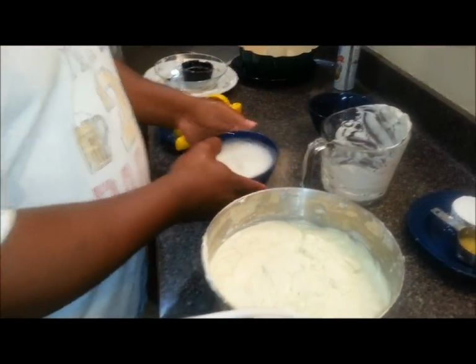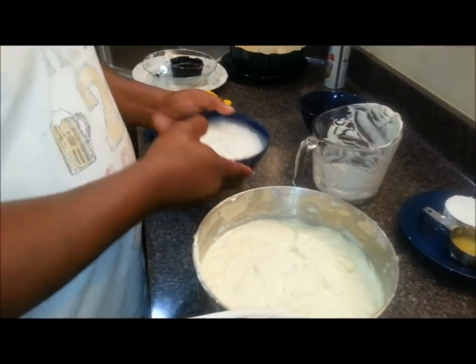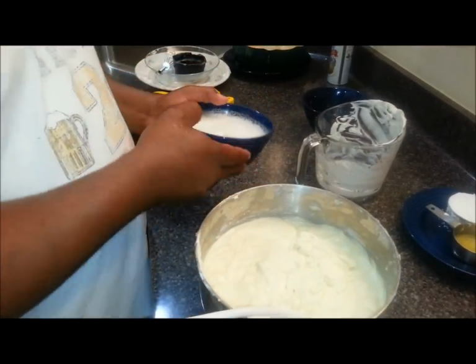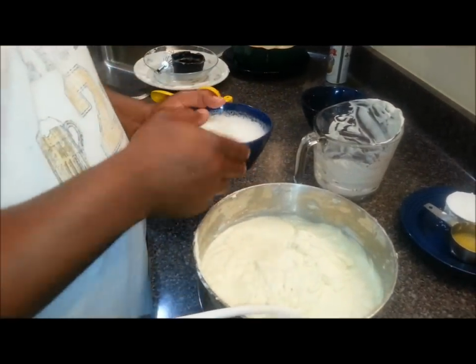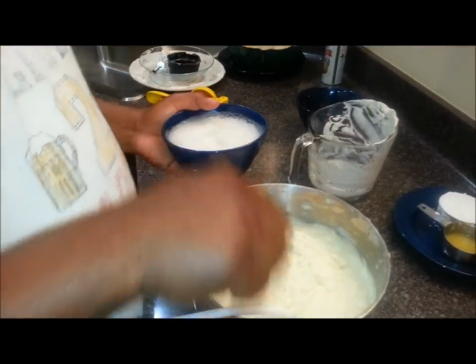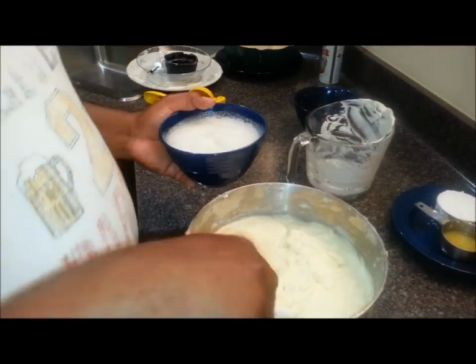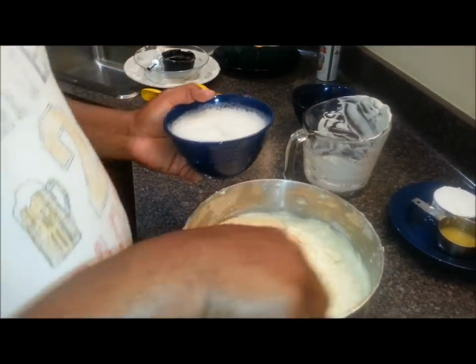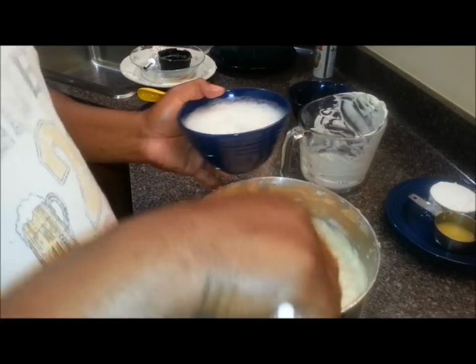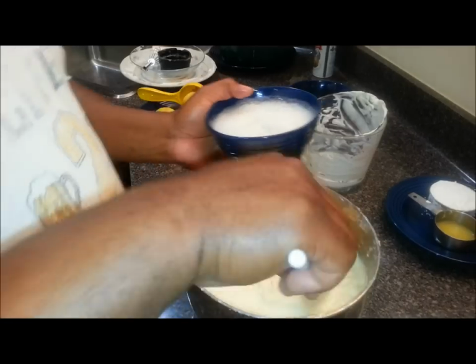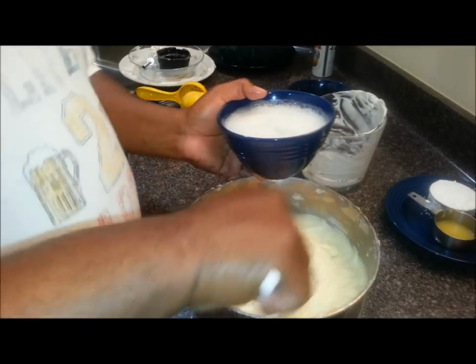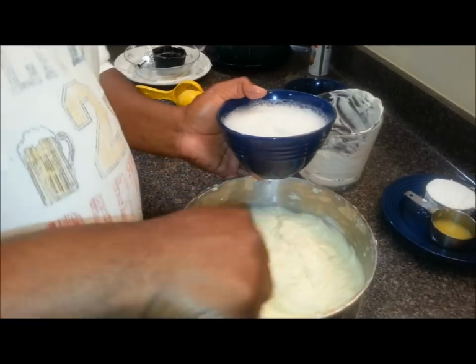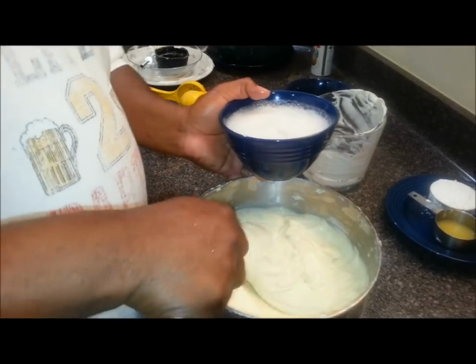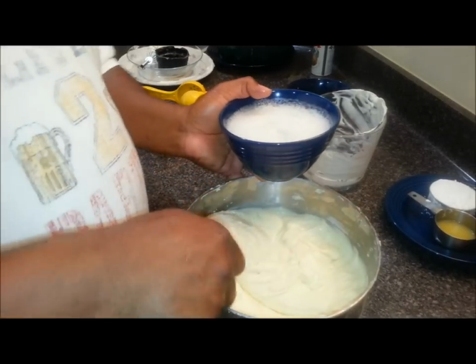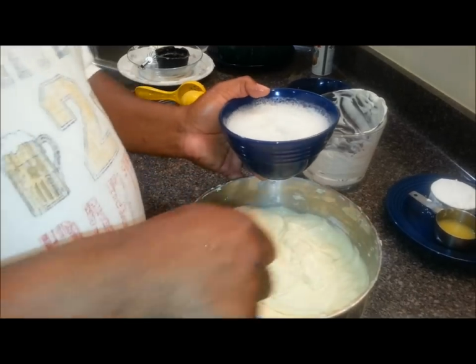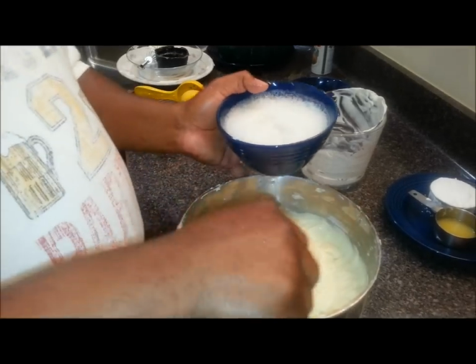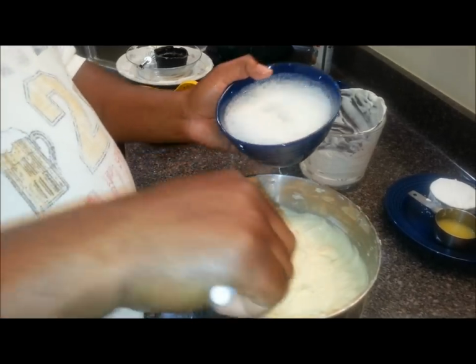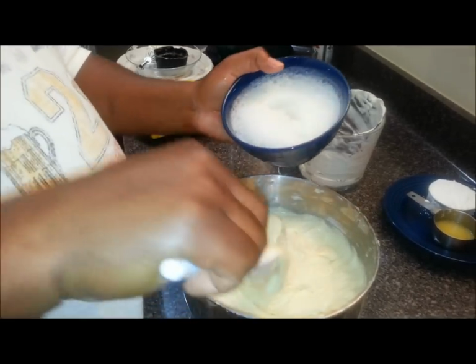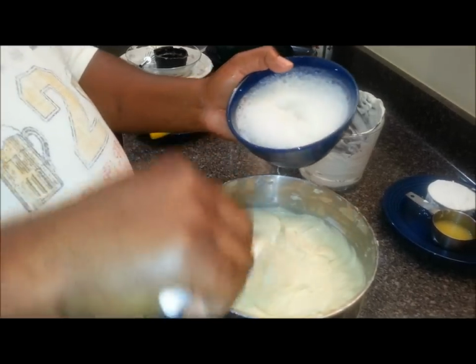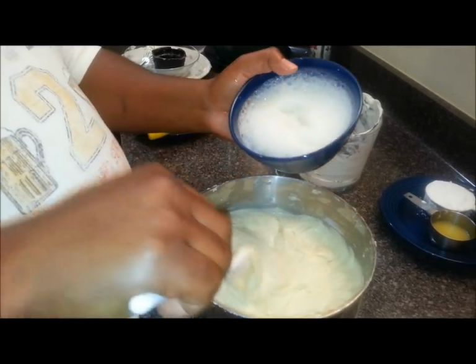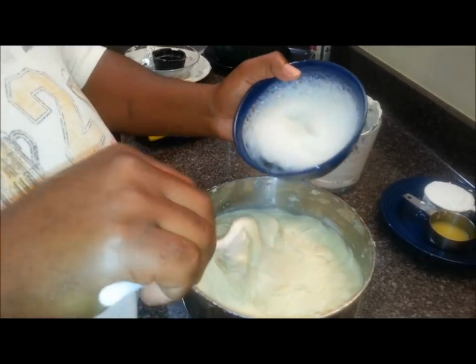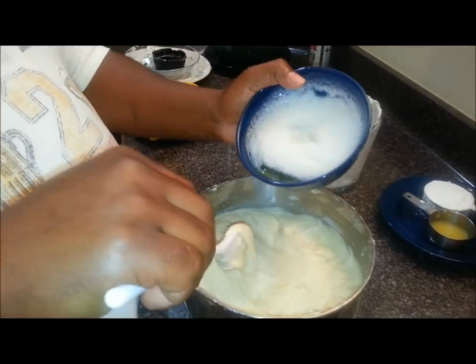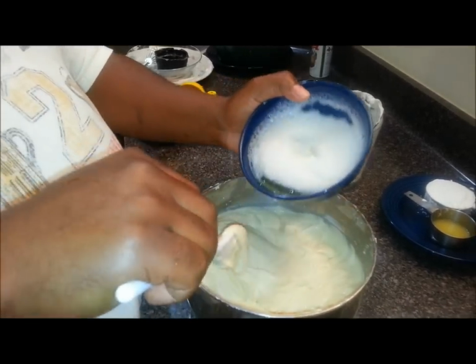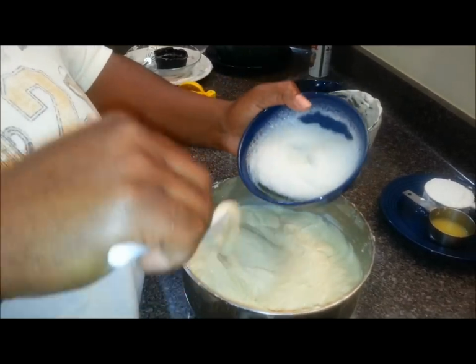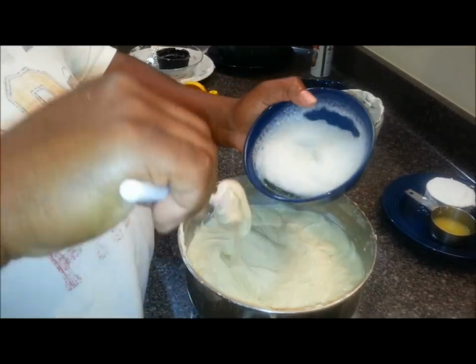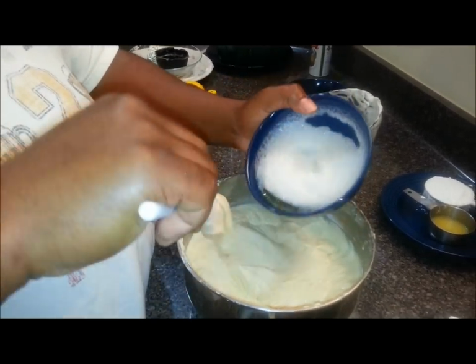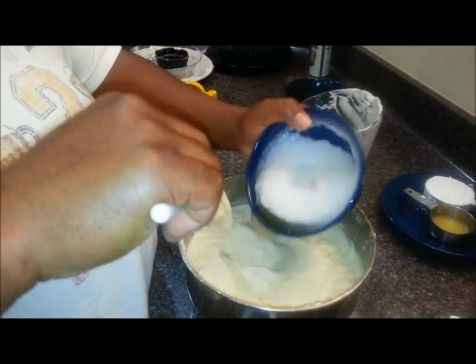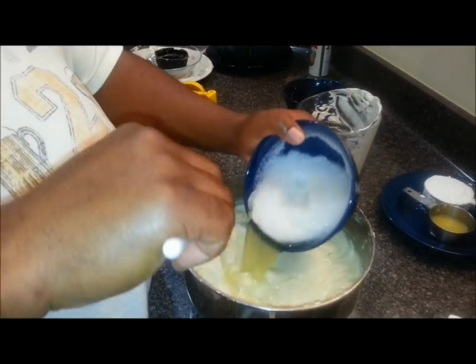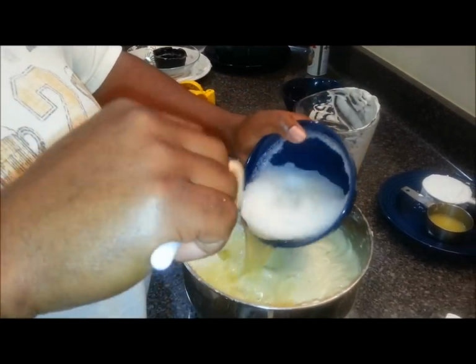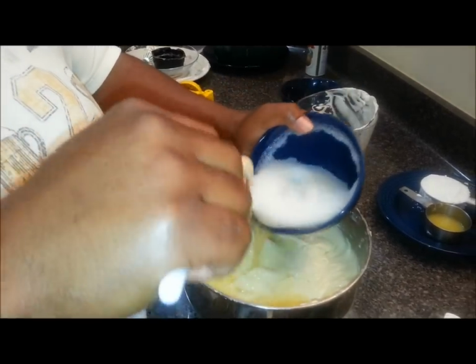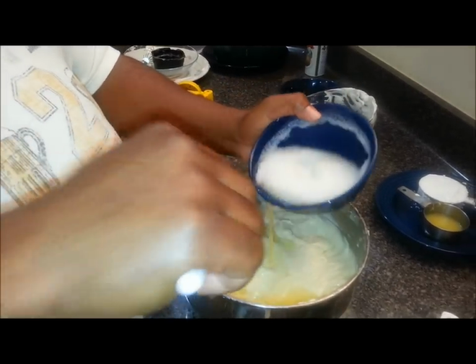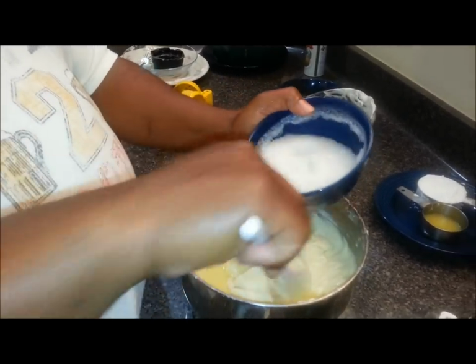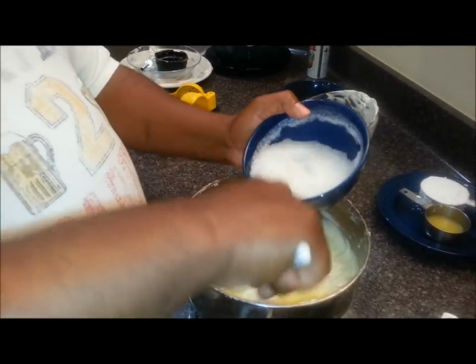Alright. So now we're just going to take these egg whites and just kind of fold them in.